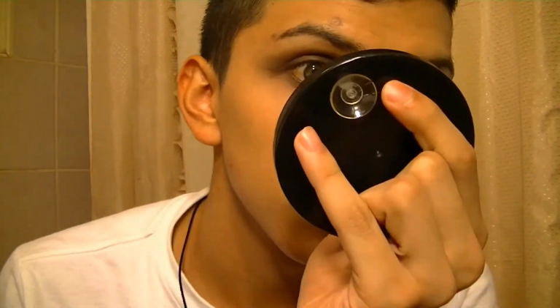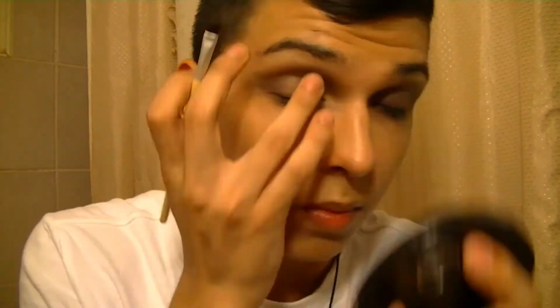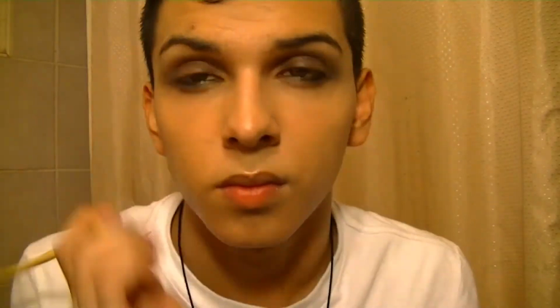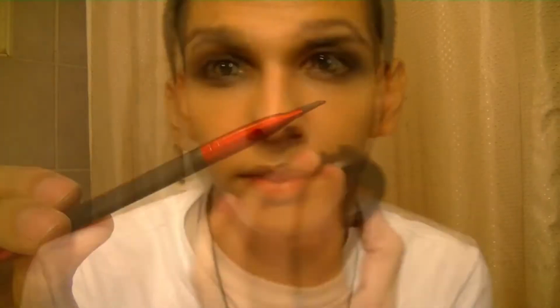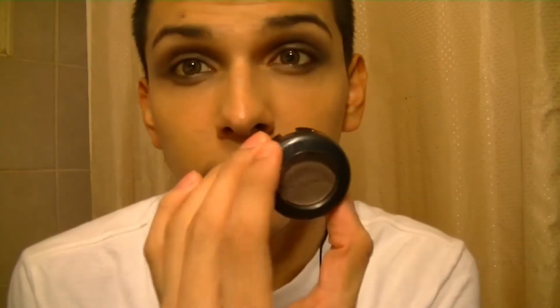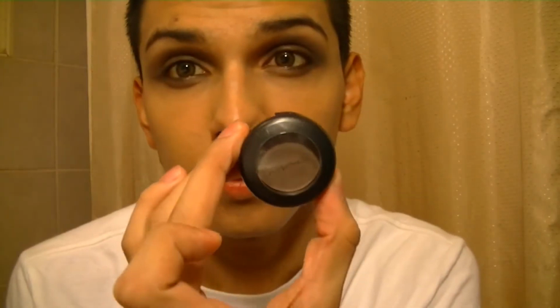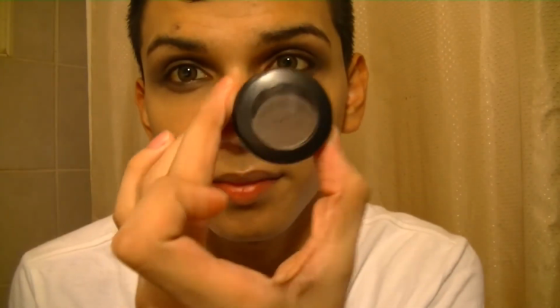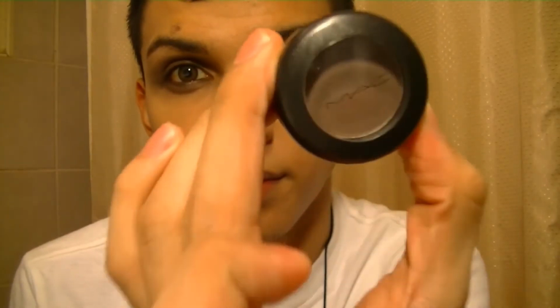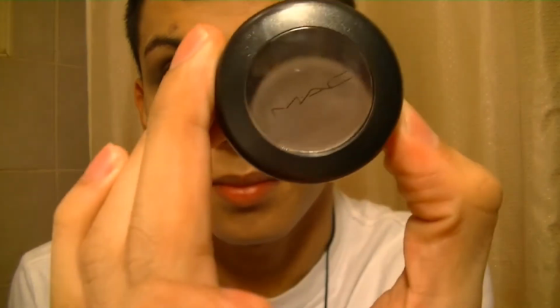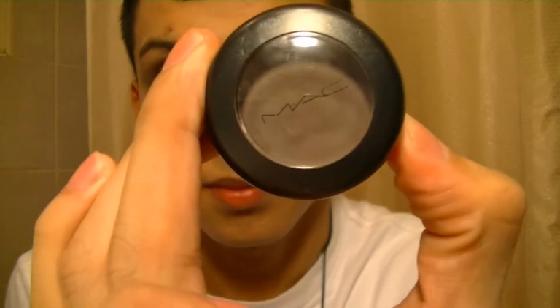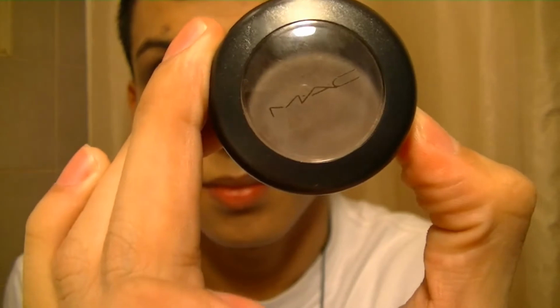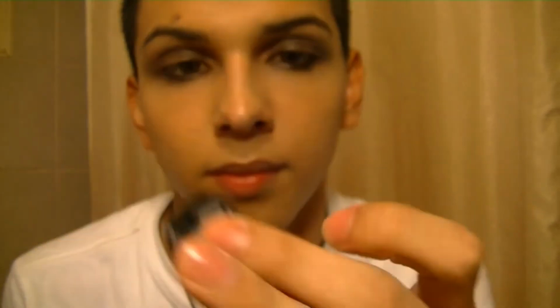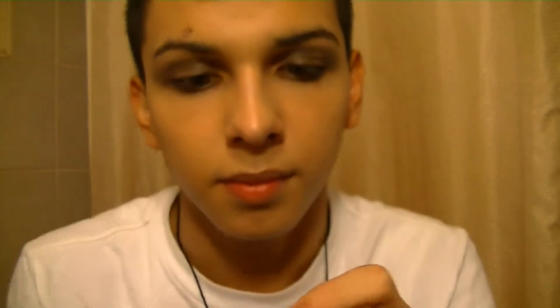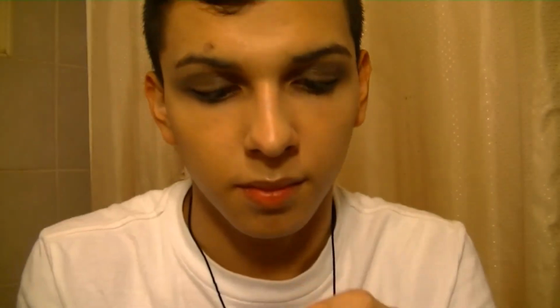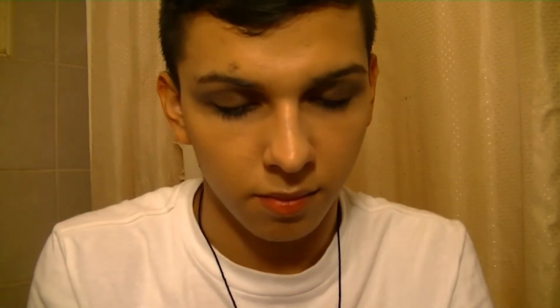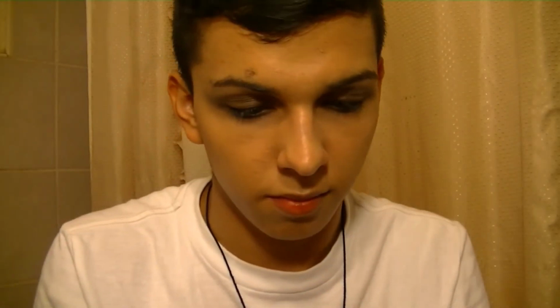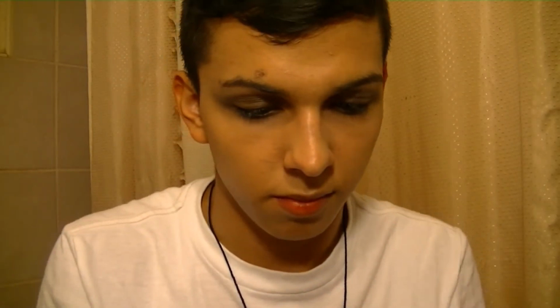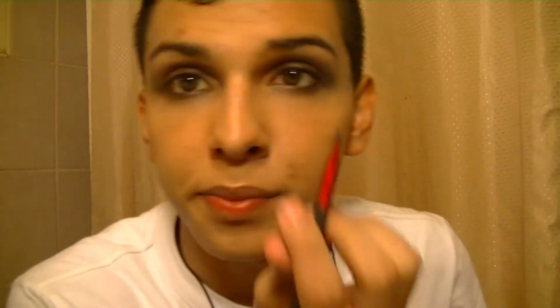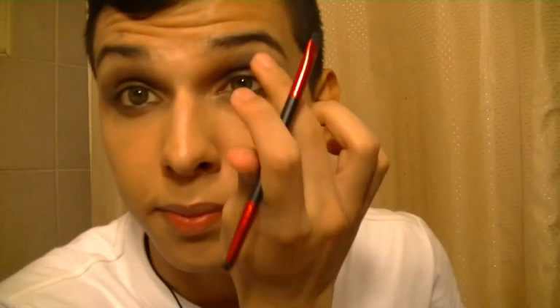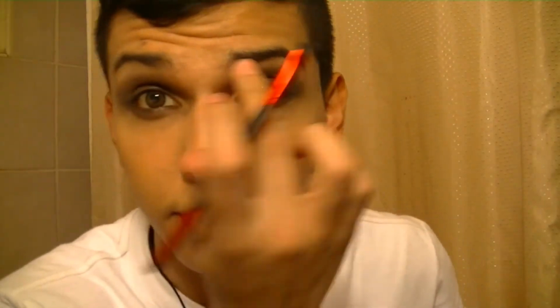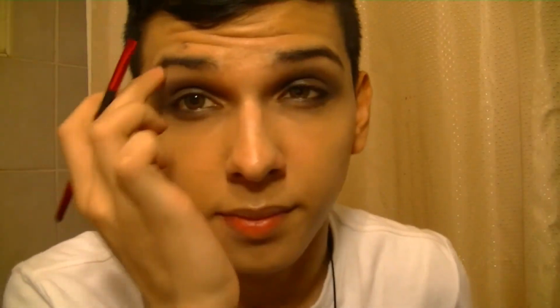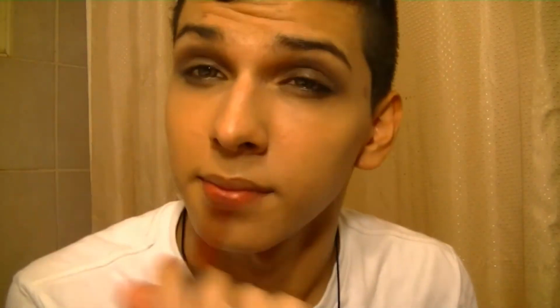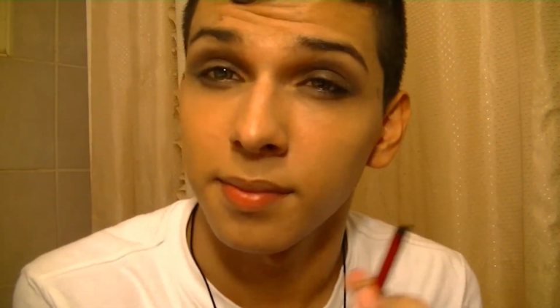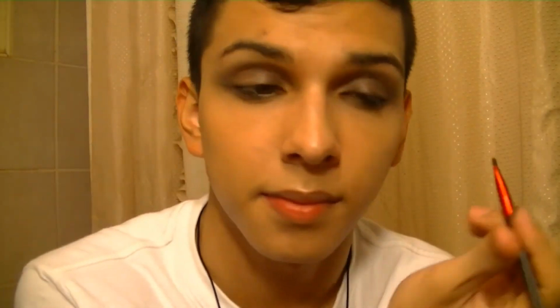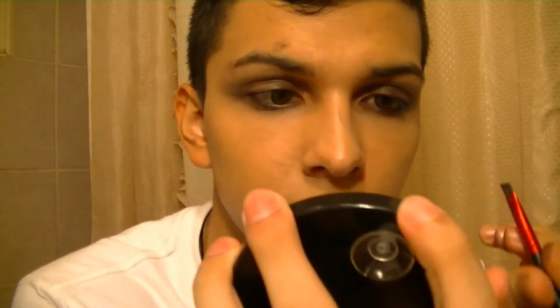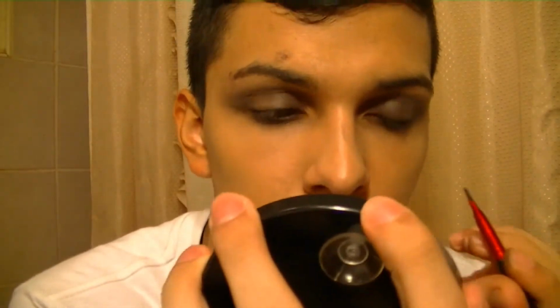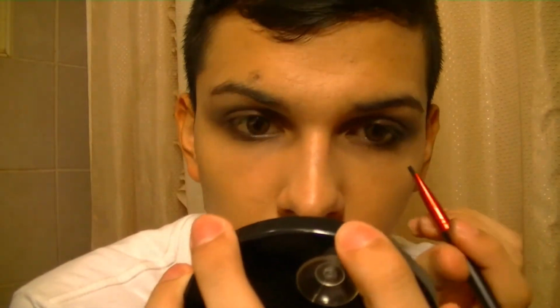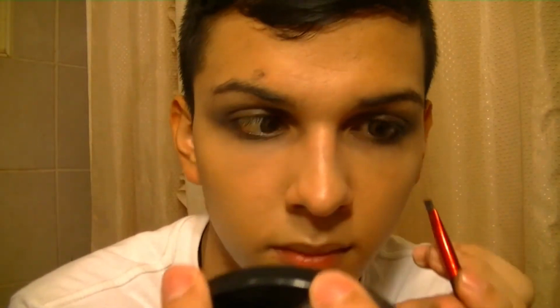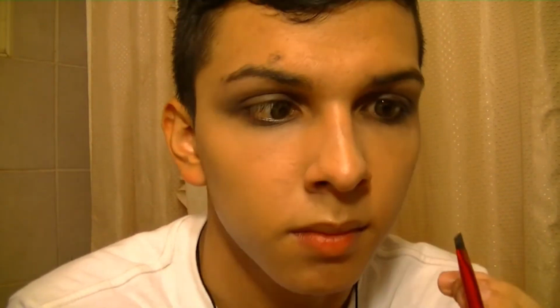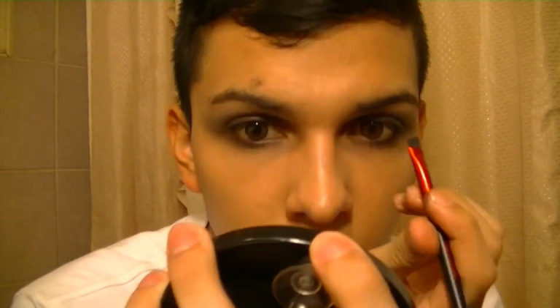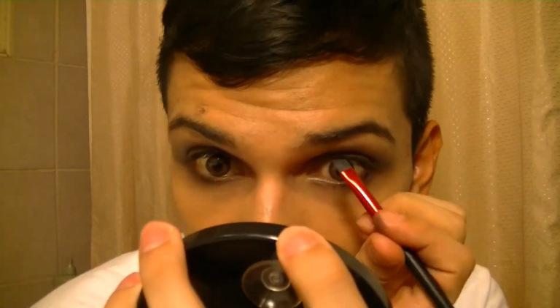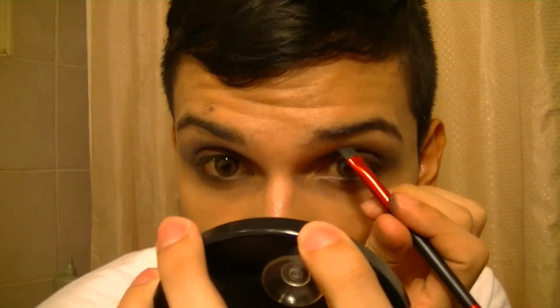I'm then going to go ahead and fill in my eyebrows with that same dark brown shade, just to give my eyebrows a bit more definition.